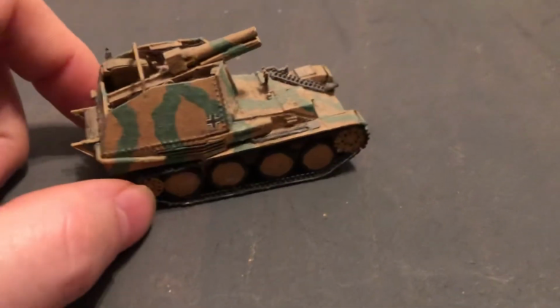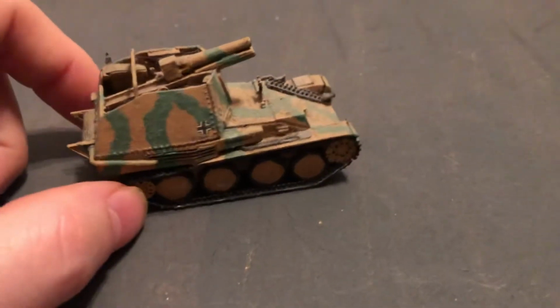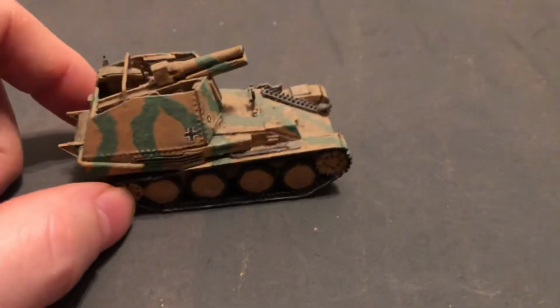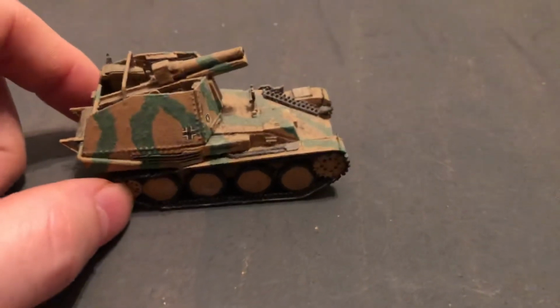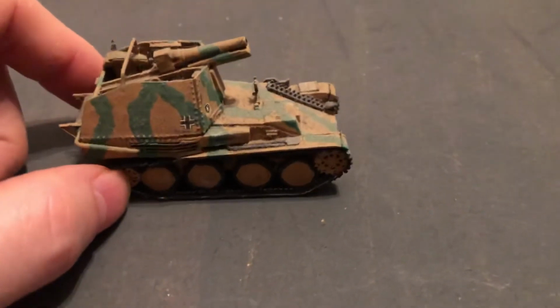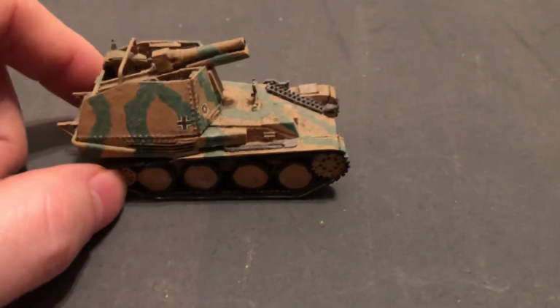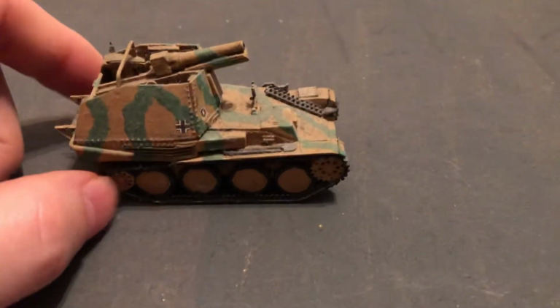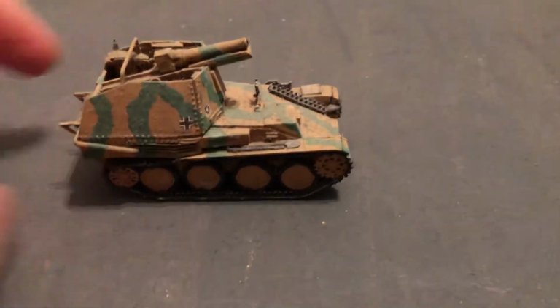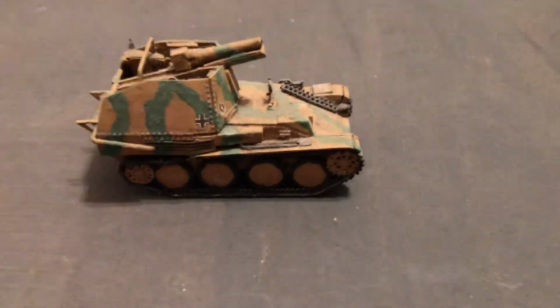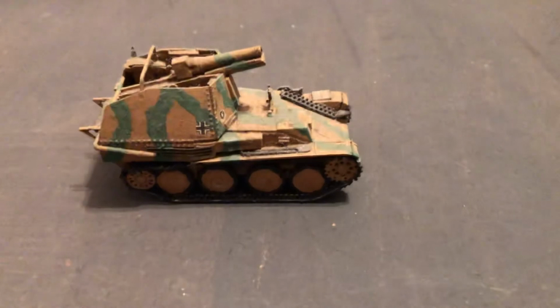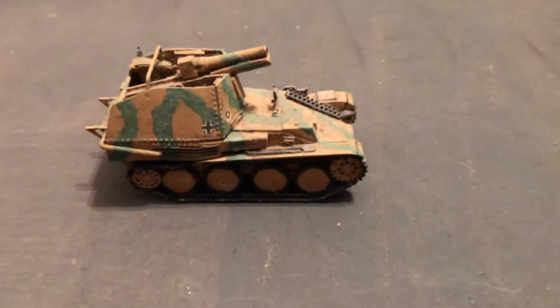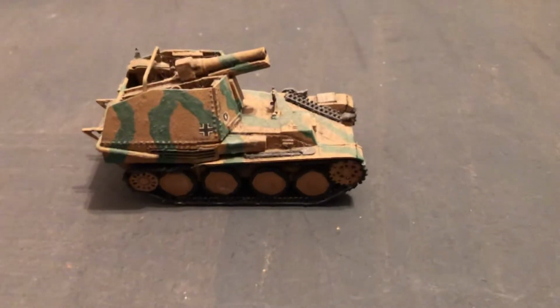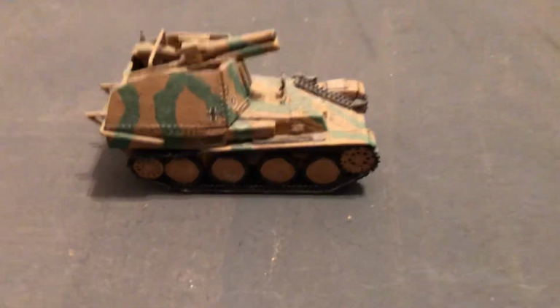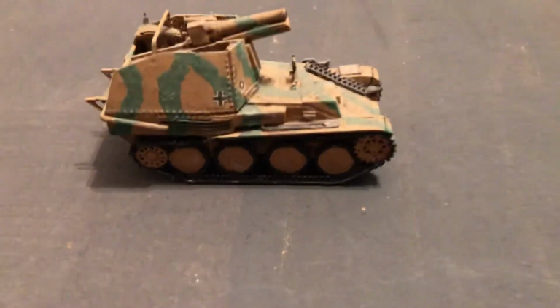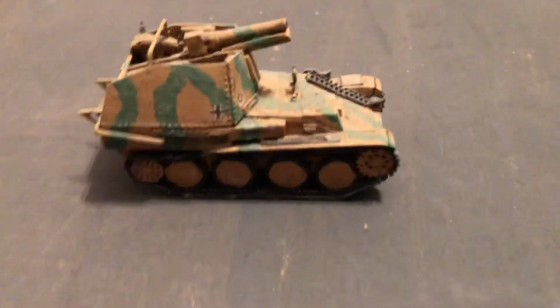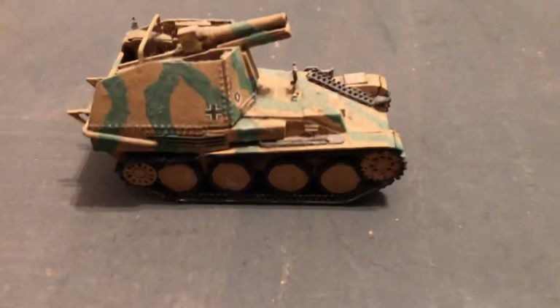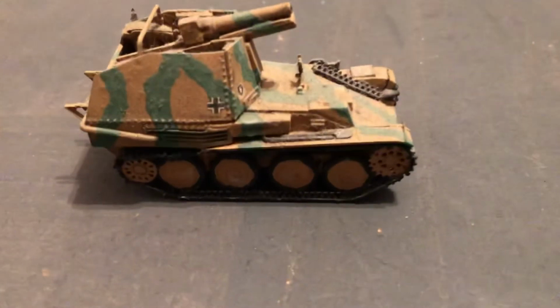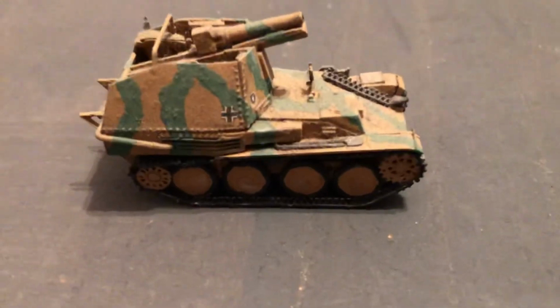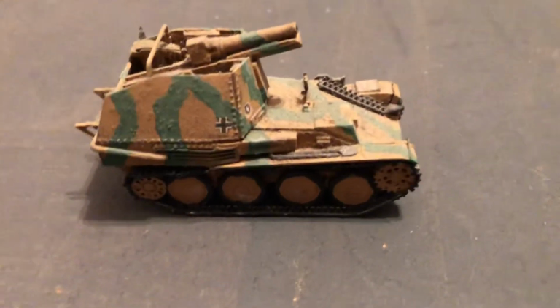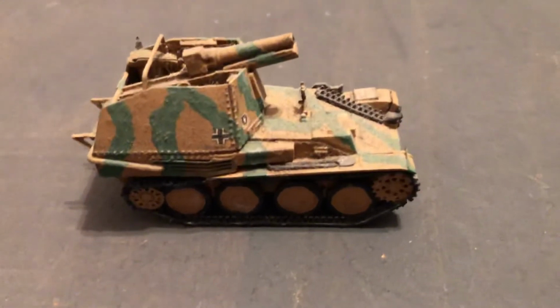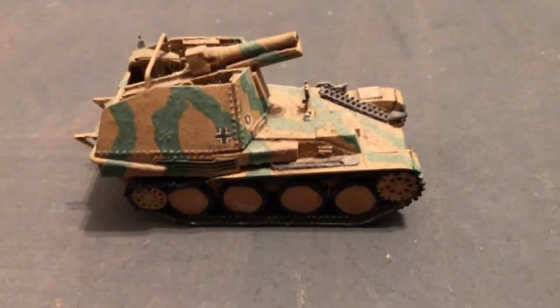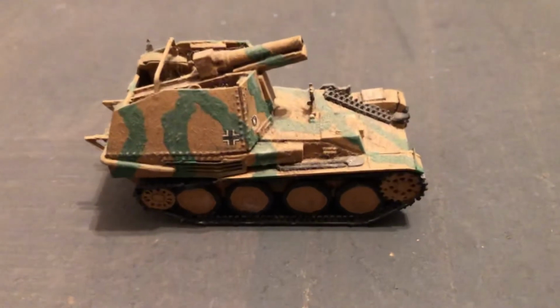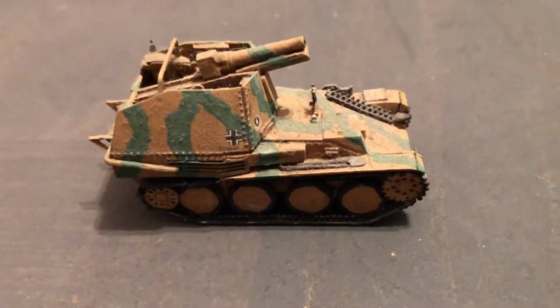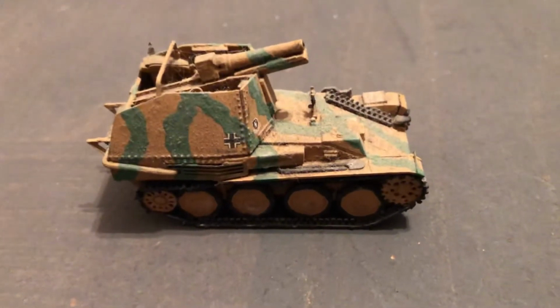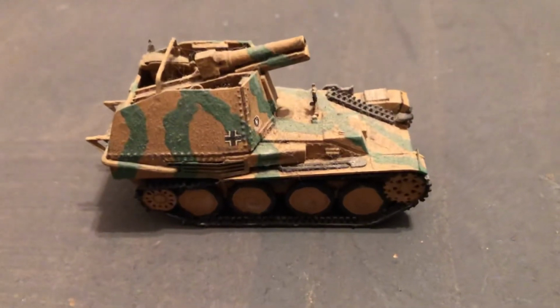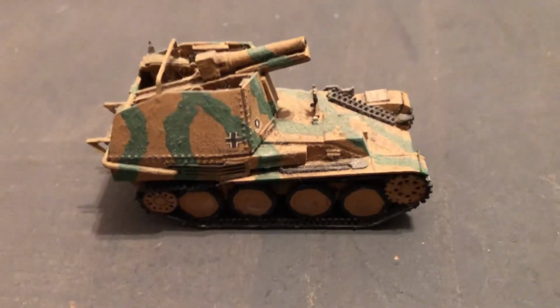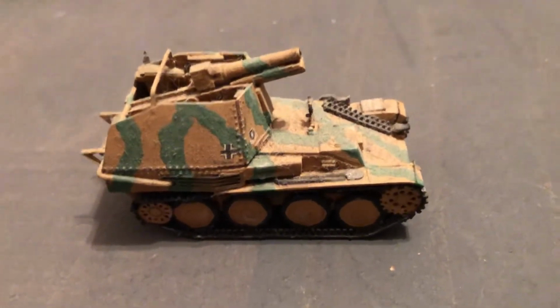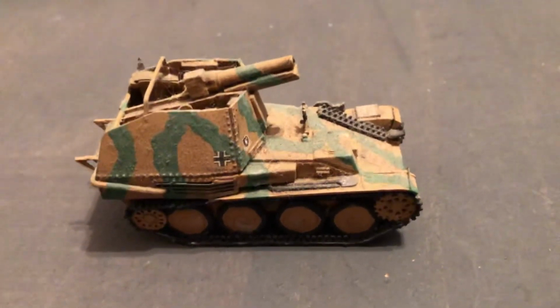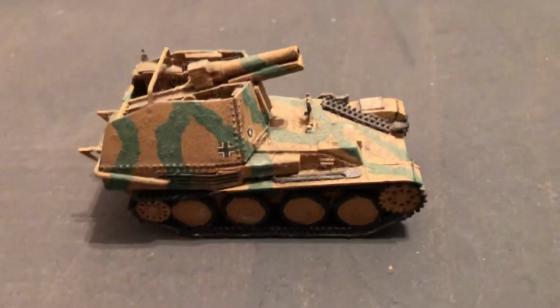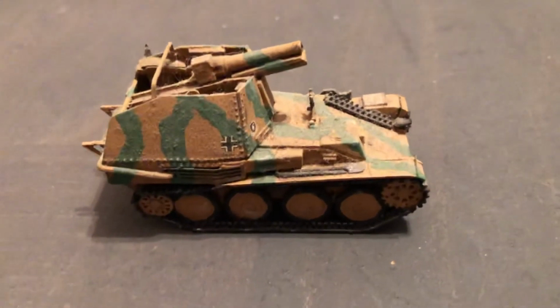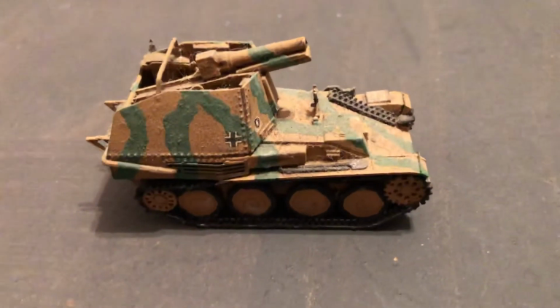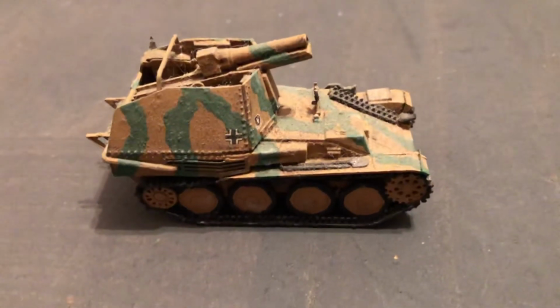Until next time, more World War II 1/72 scale. Thank you for watching.